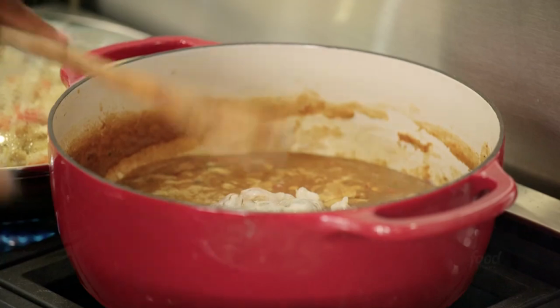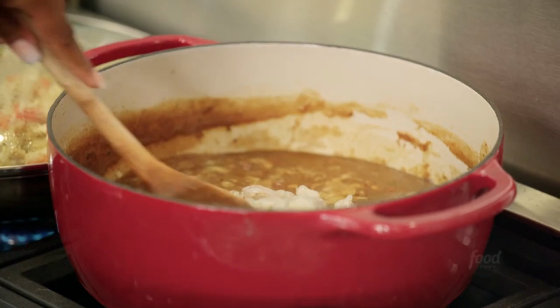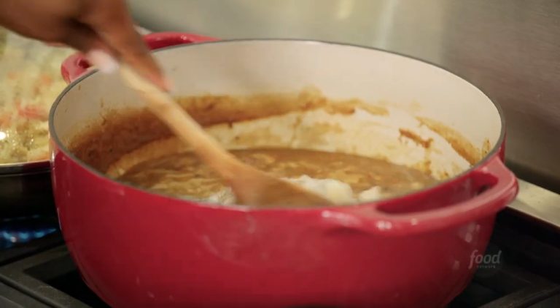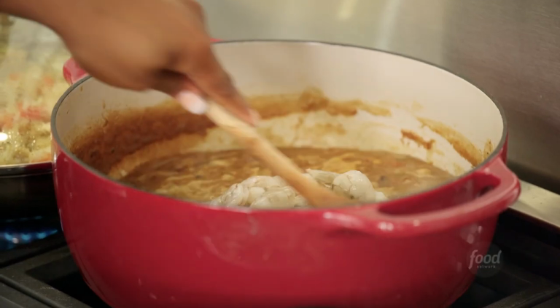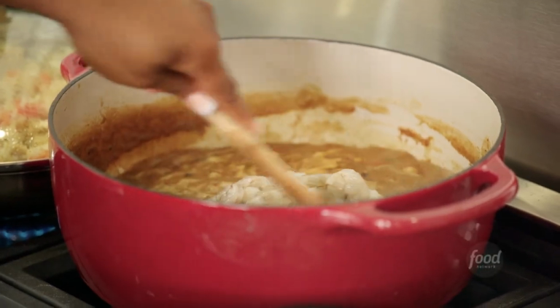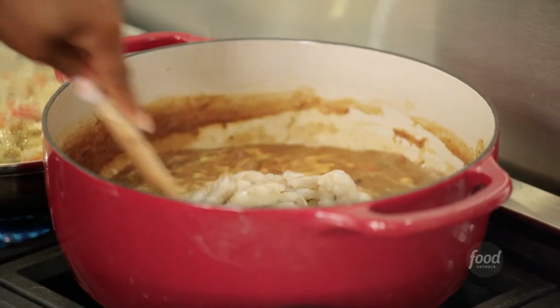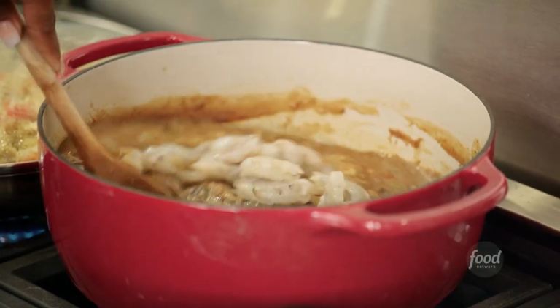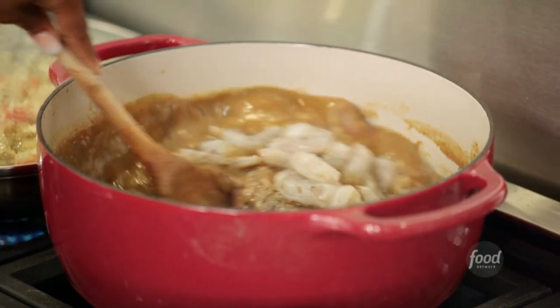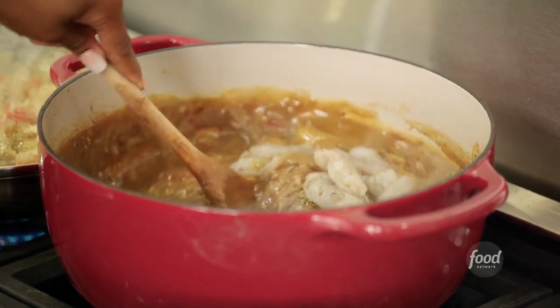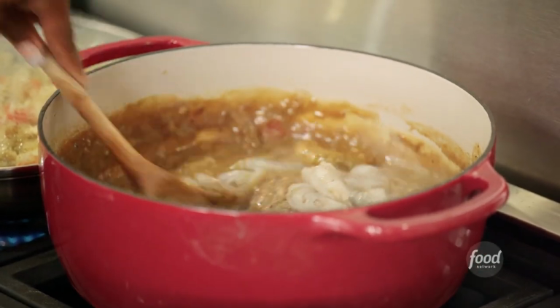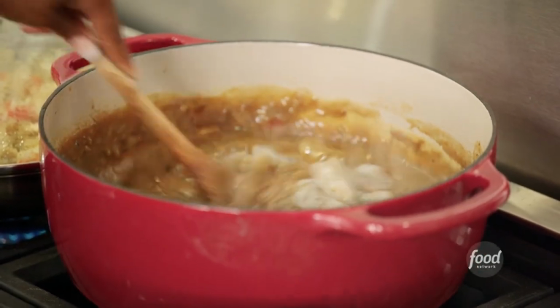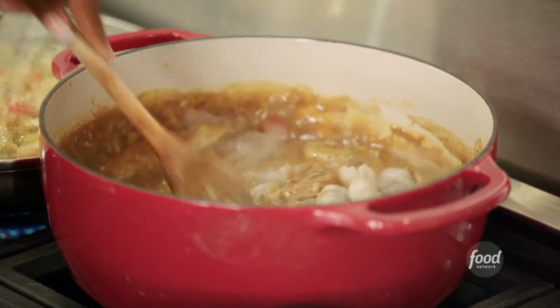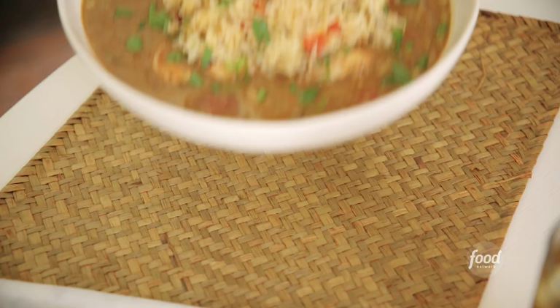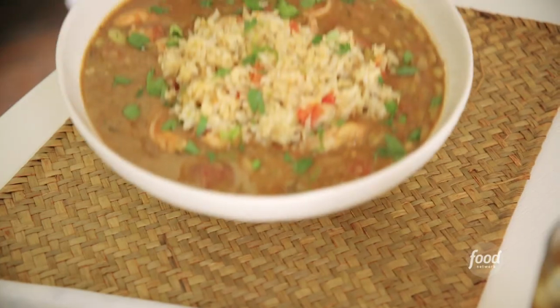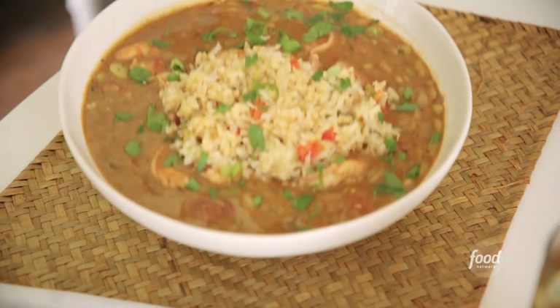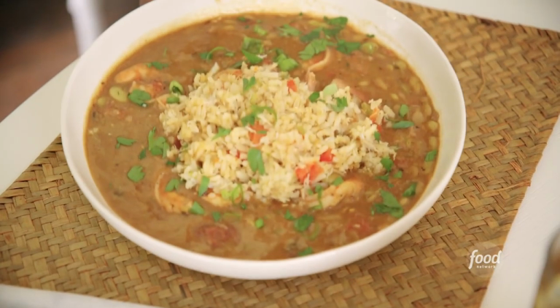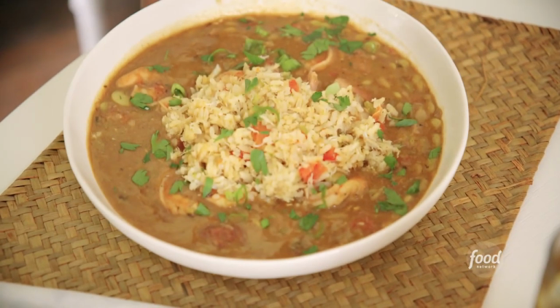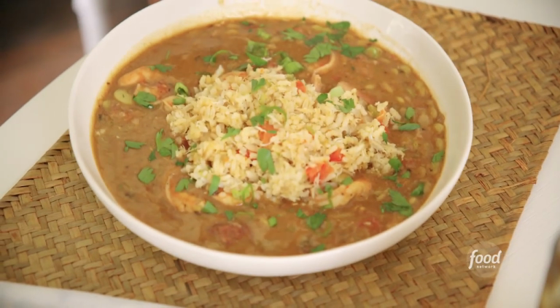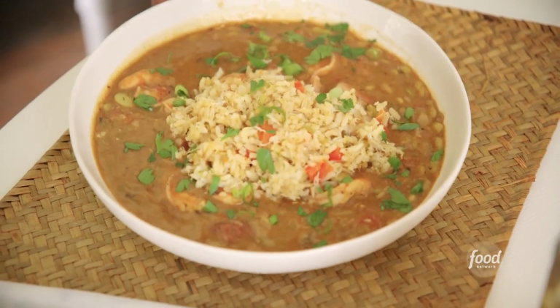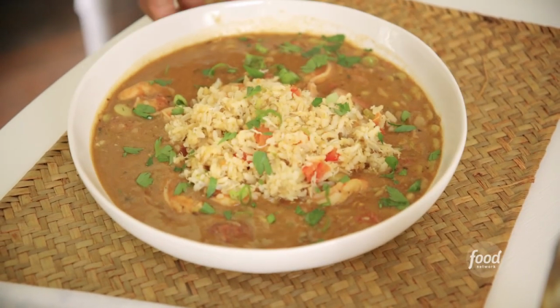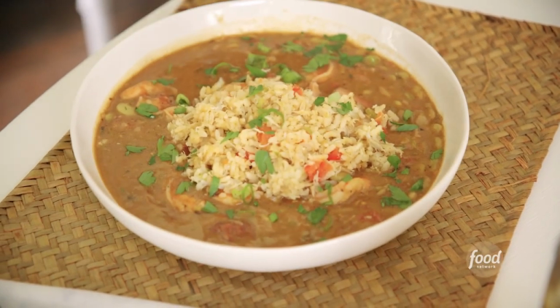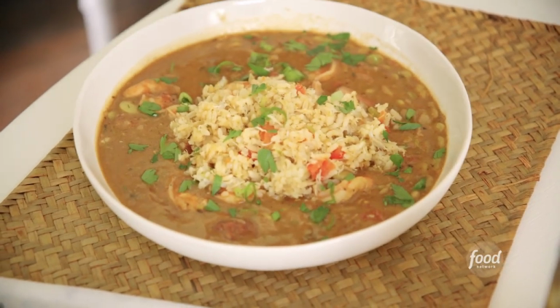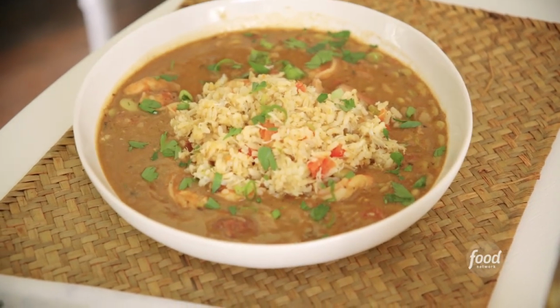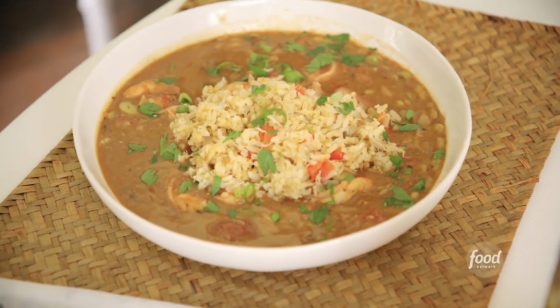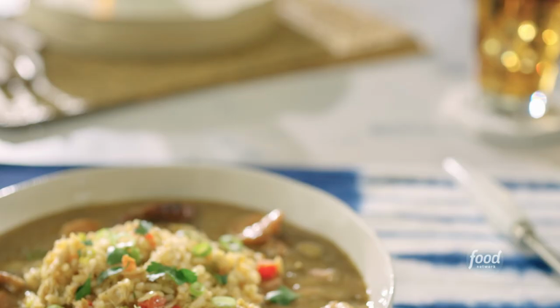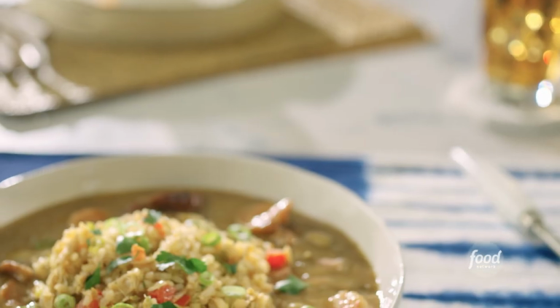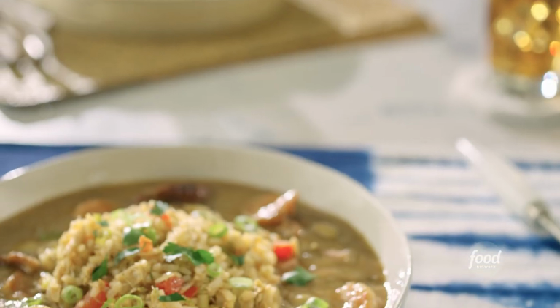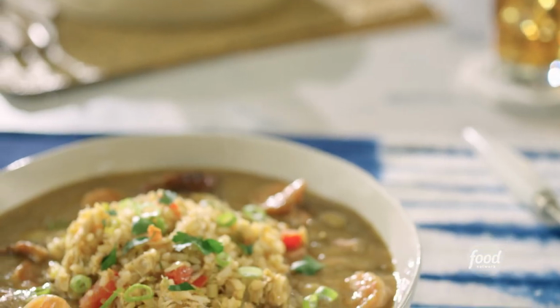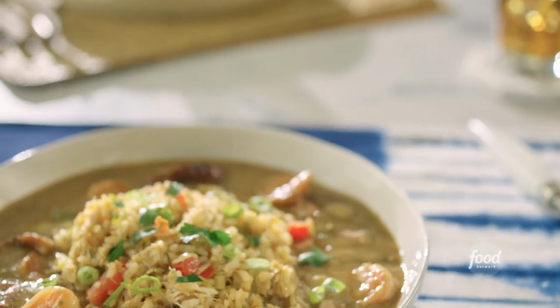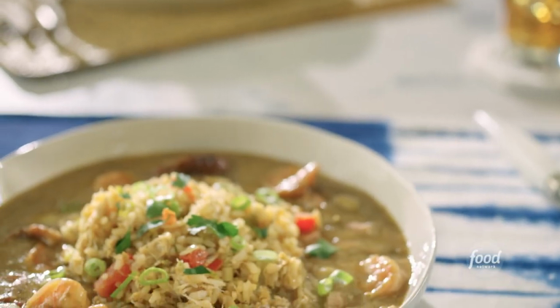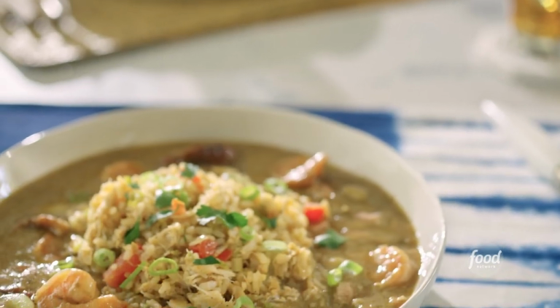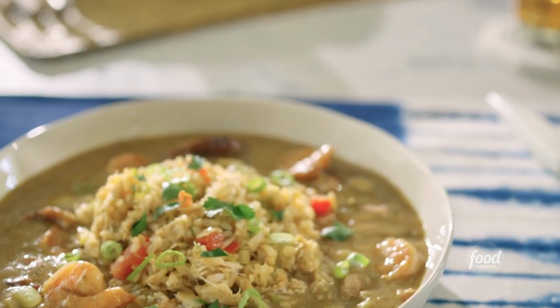Kiana travels a lot, so I know she wants a good, down-home, low-country meal, so I'm making her some Gullah gumbo.